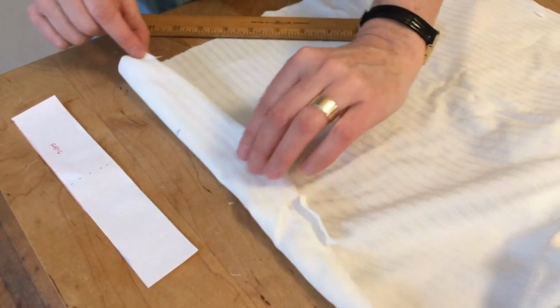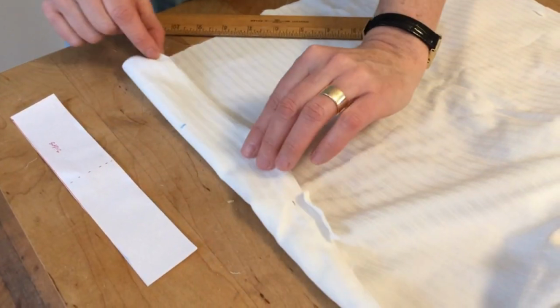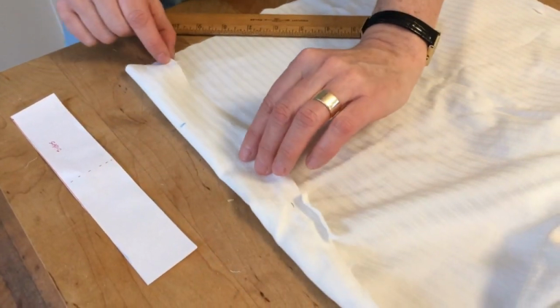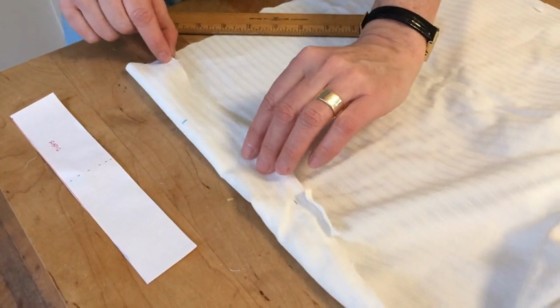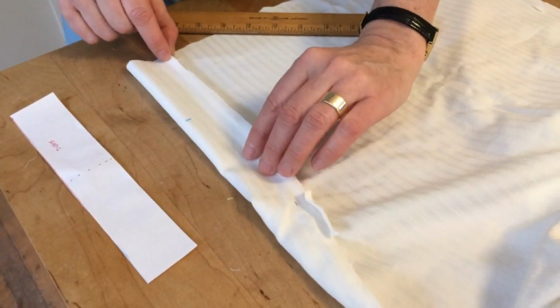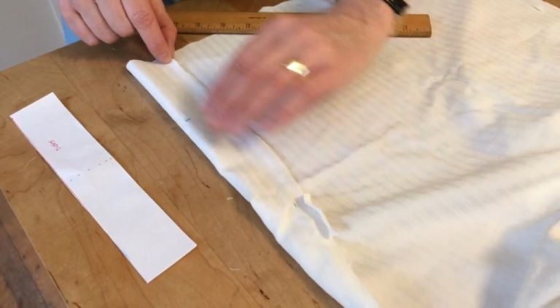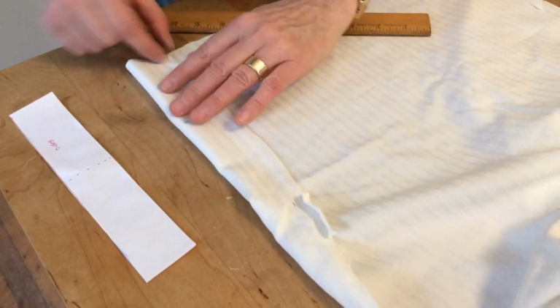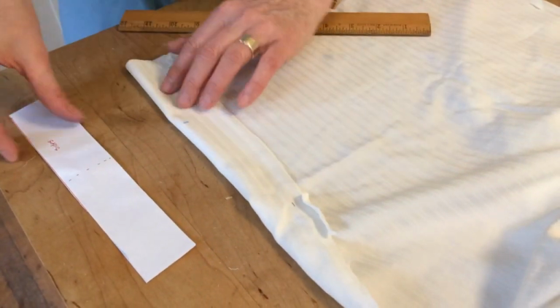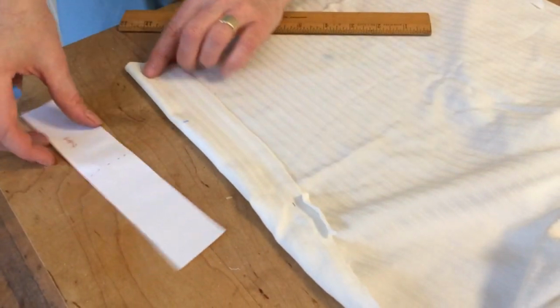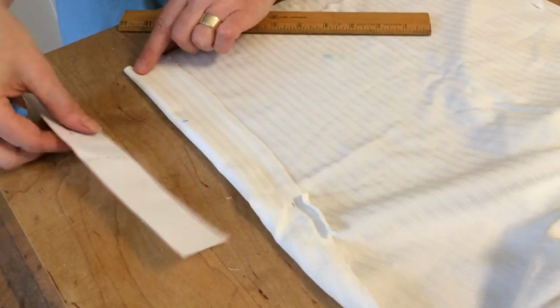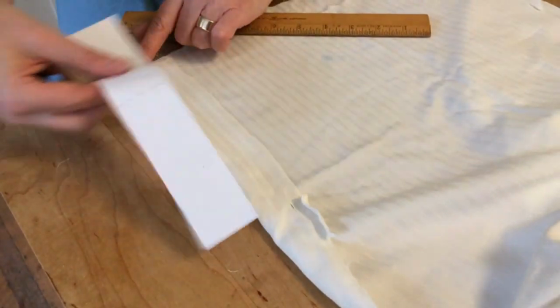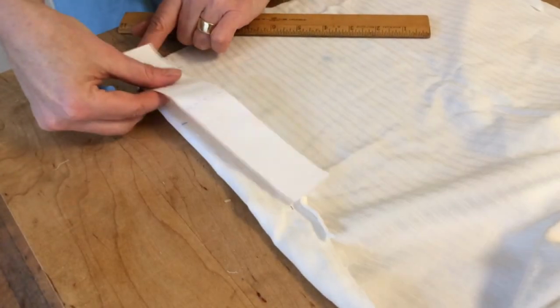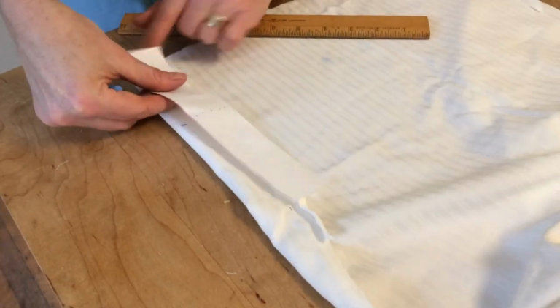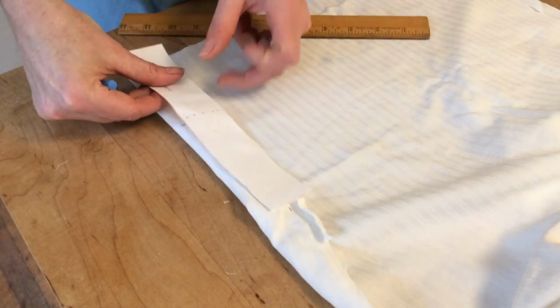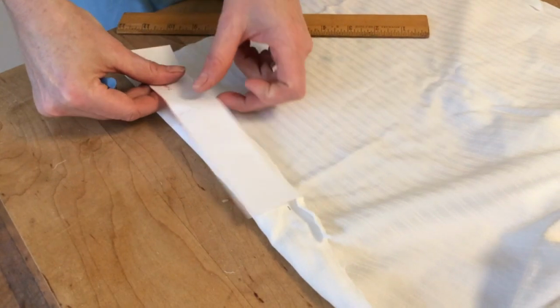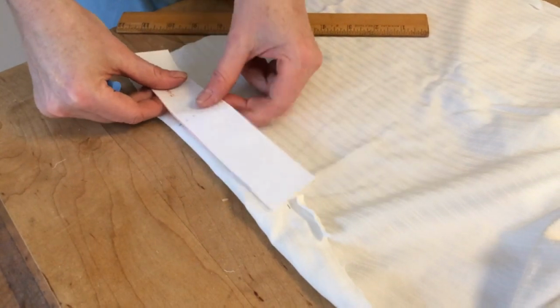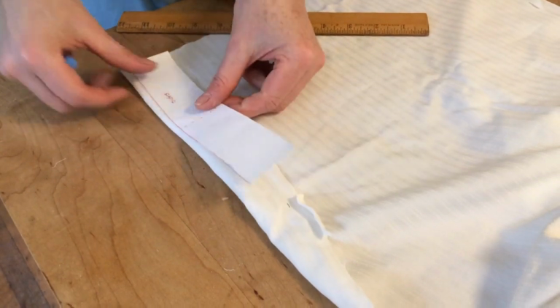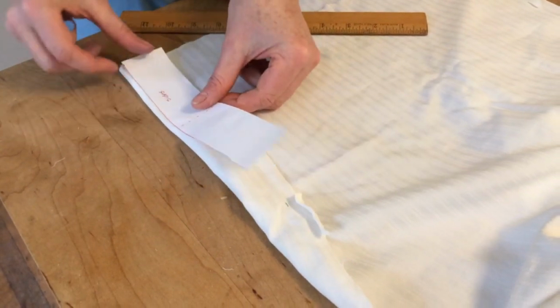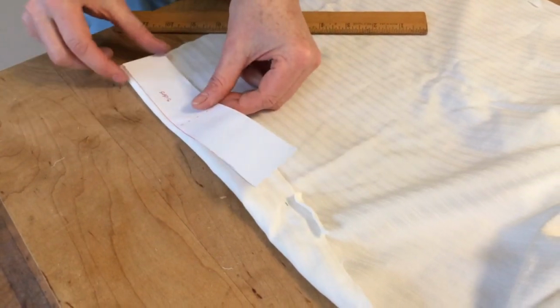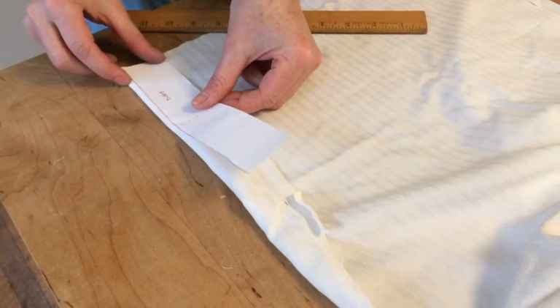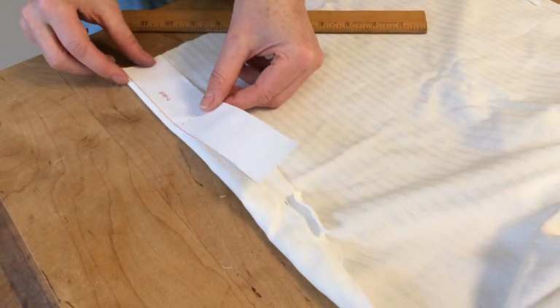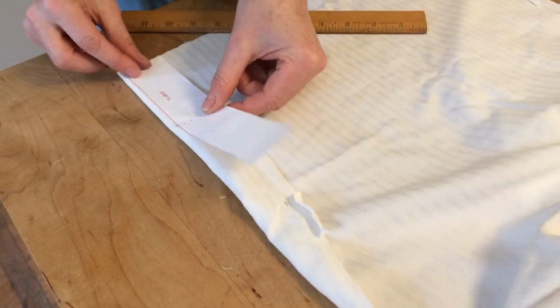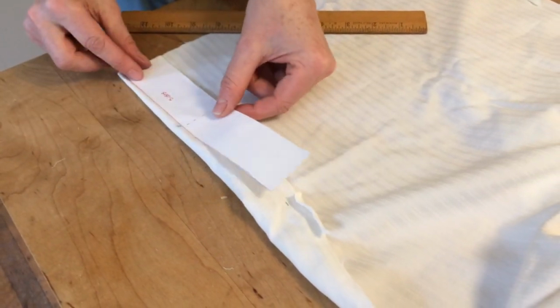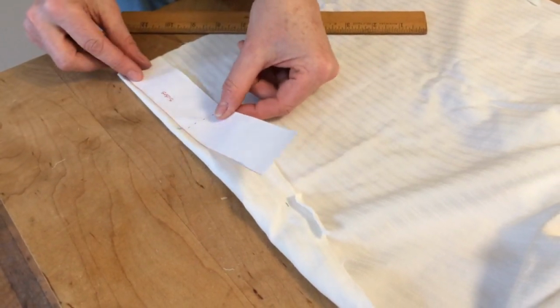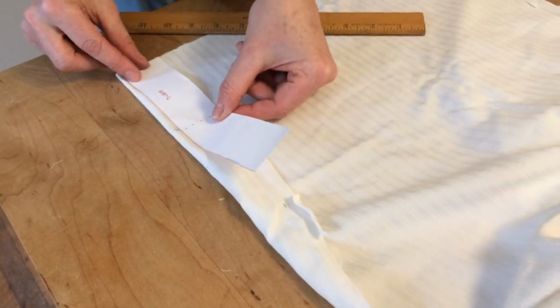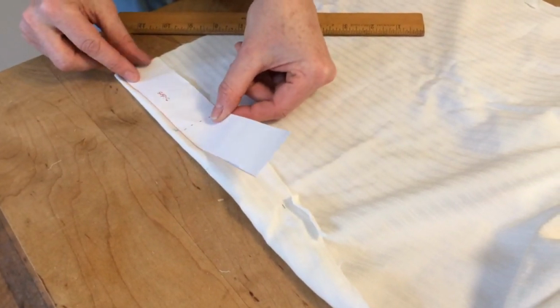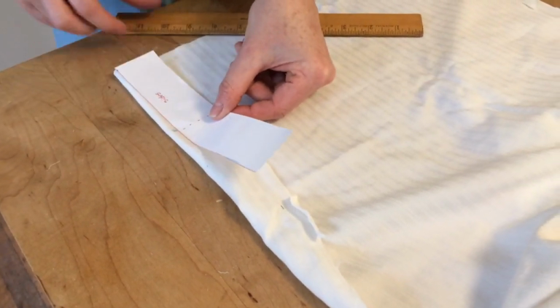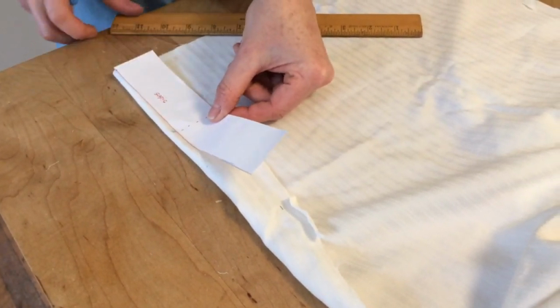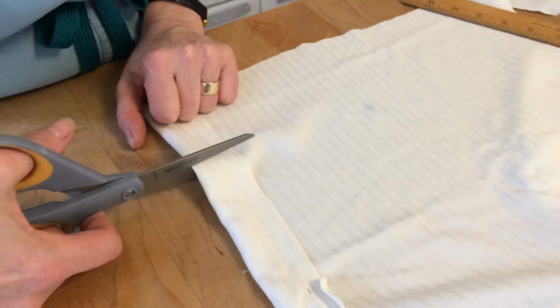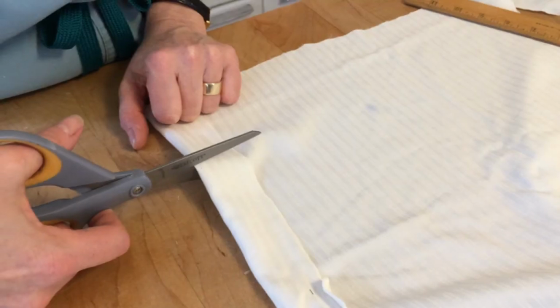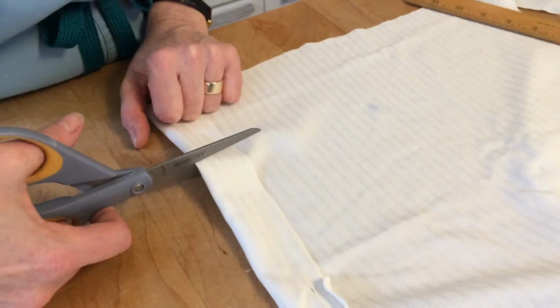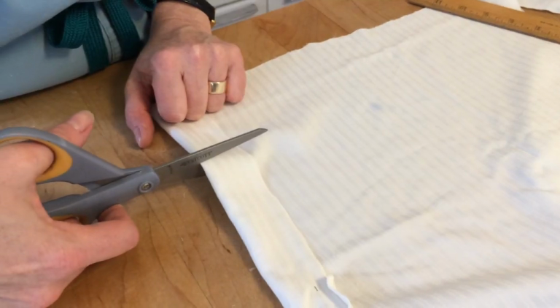Now we will cut two separate 4-inch side trim pieces. The dotted line on the template can be used to mark these.